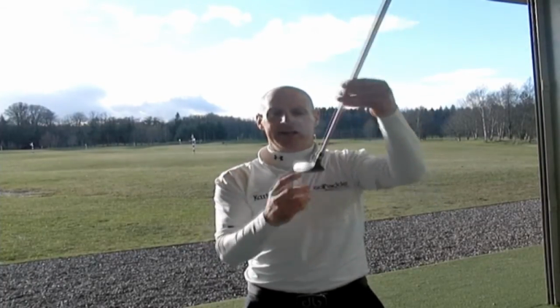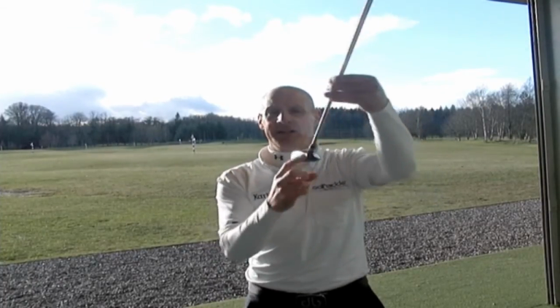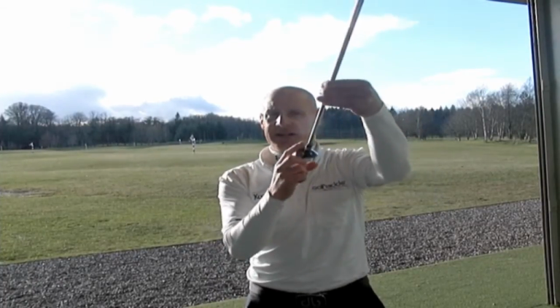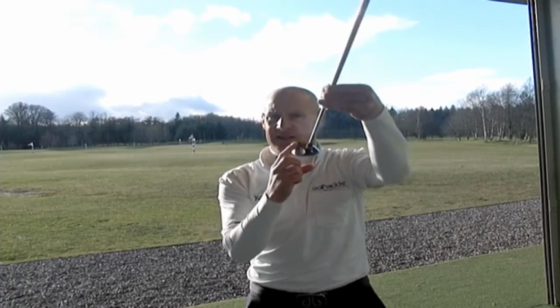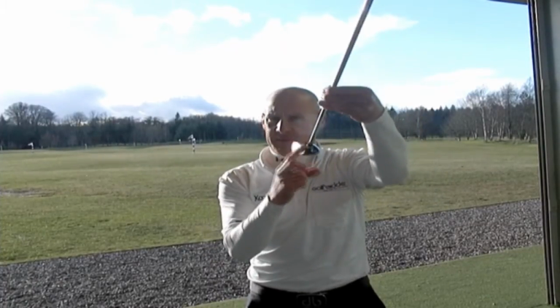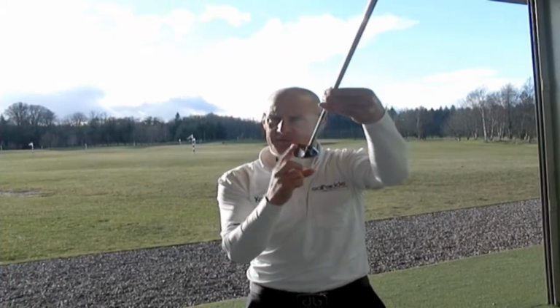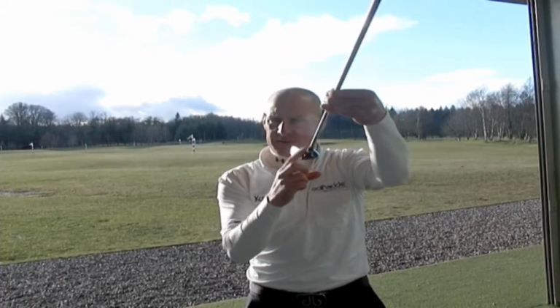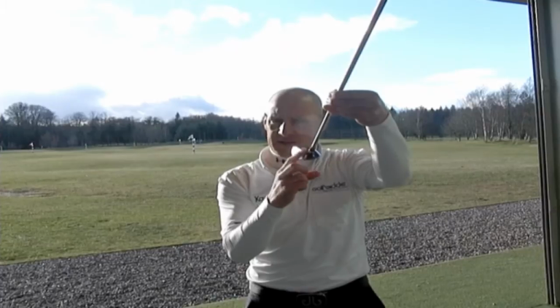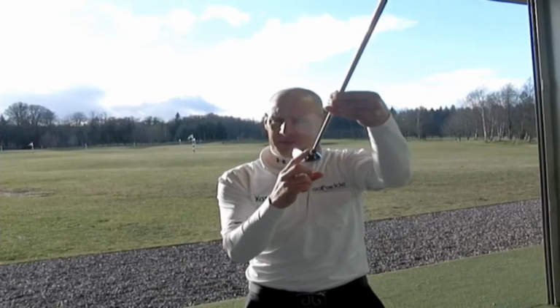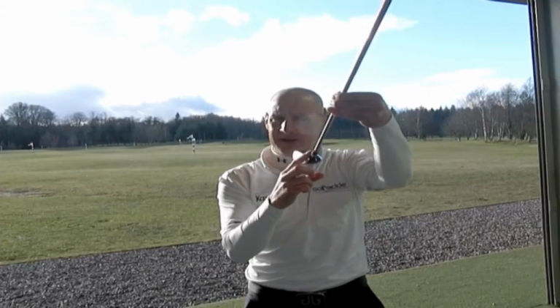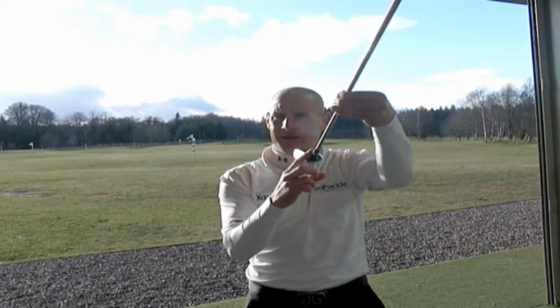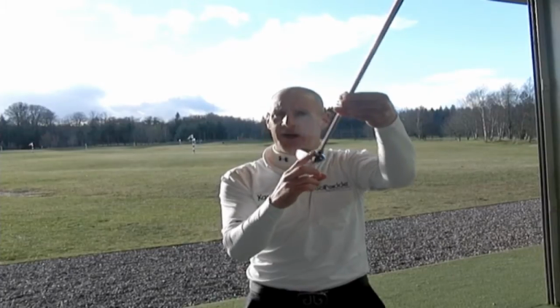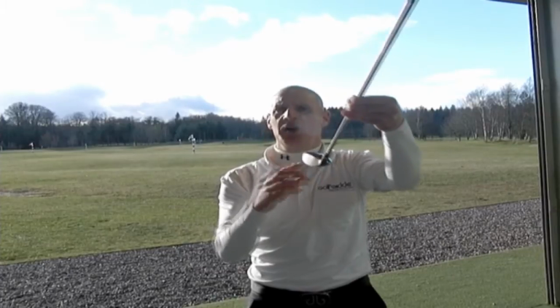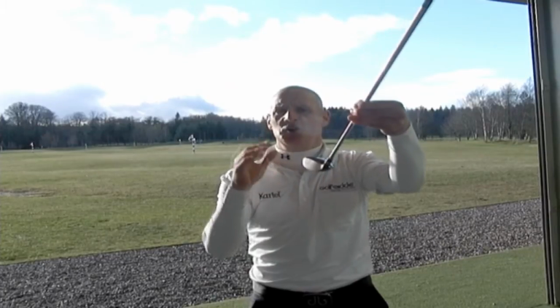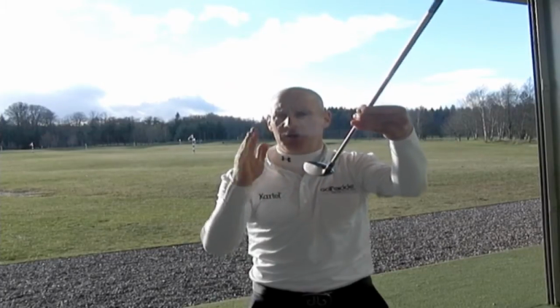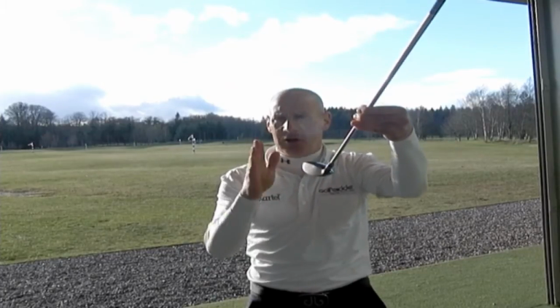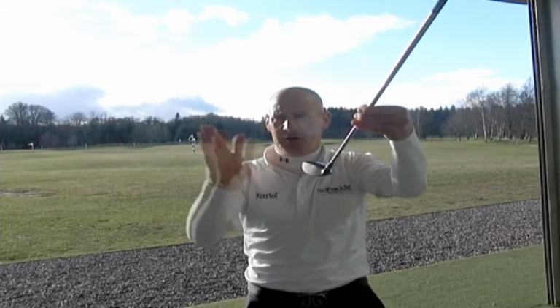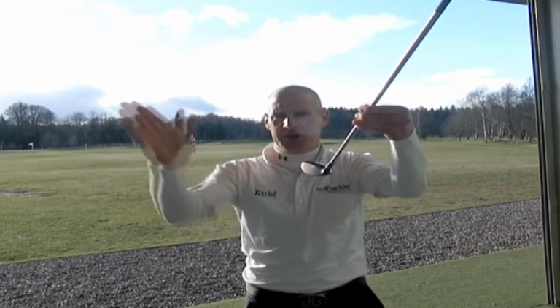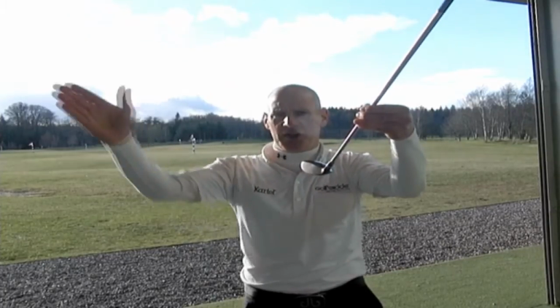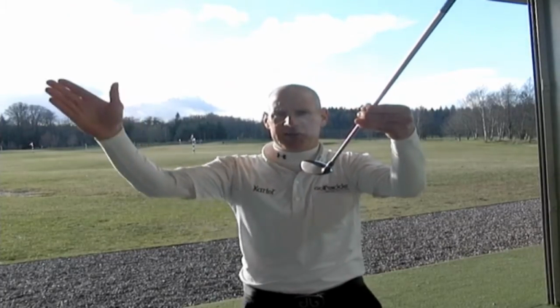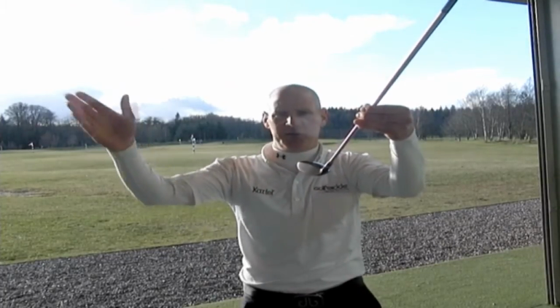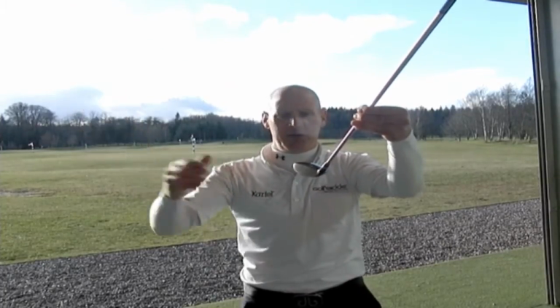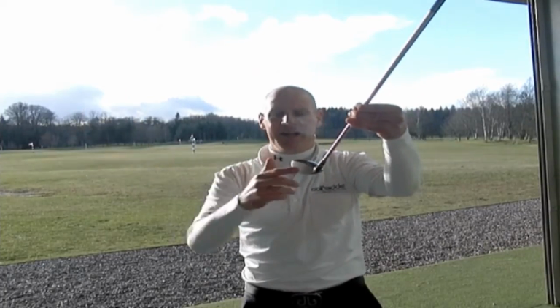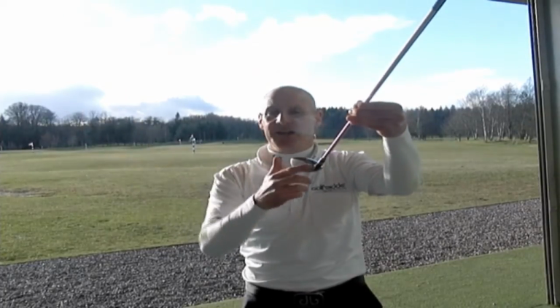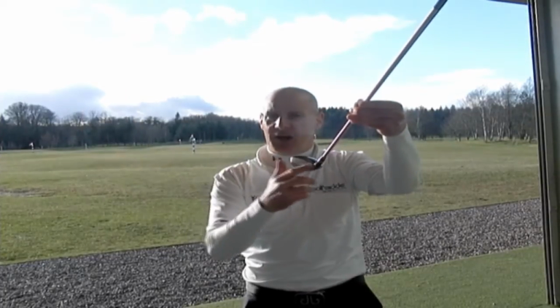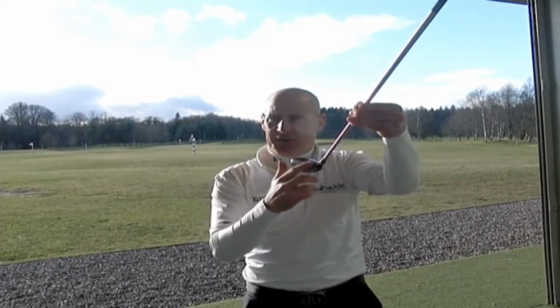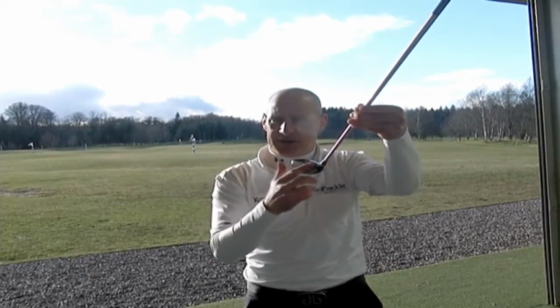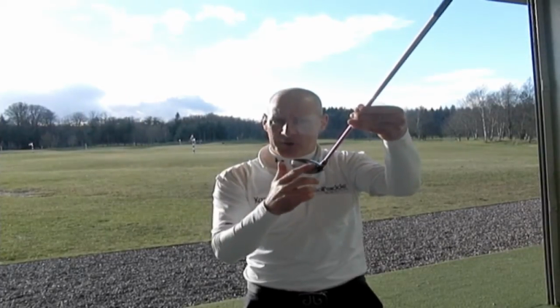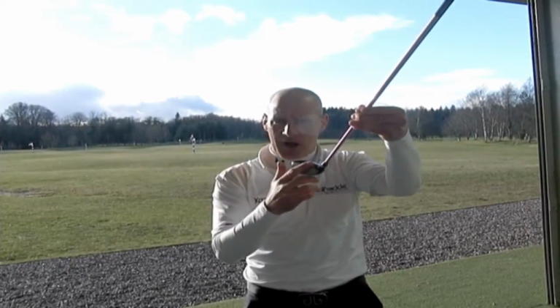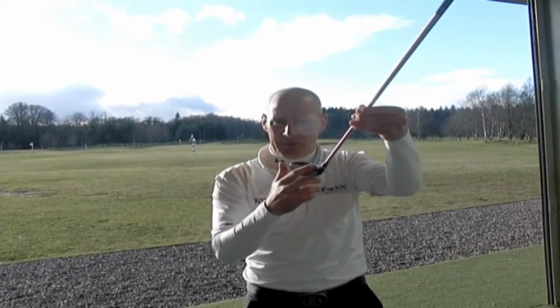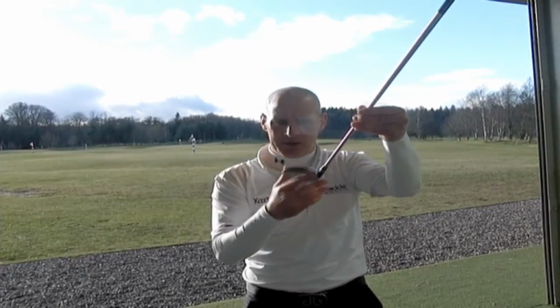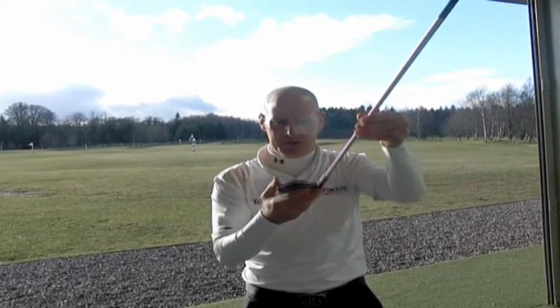It has a nice little bit of offset built in there, so if you're losing shots to a fade, the offset is going to help you too.